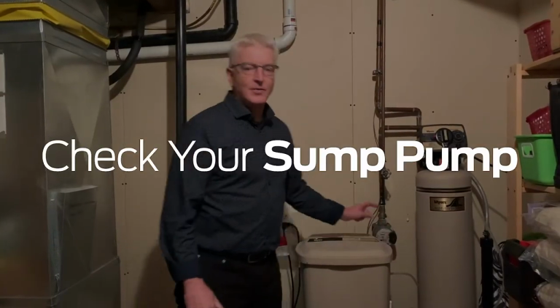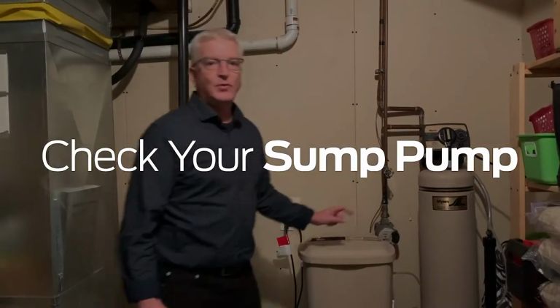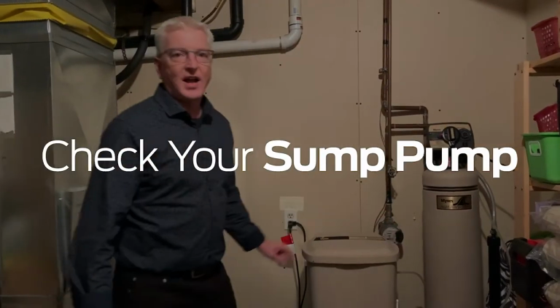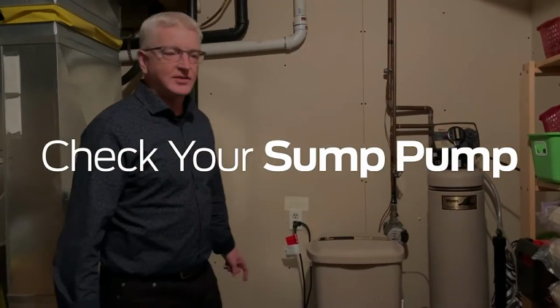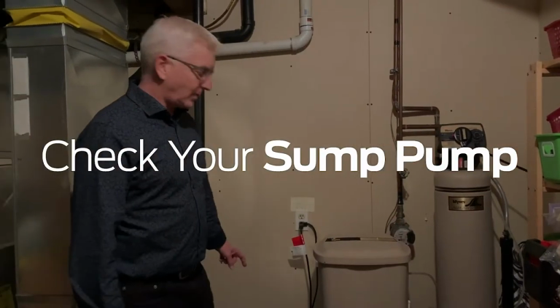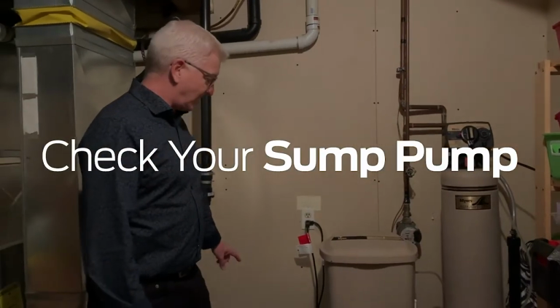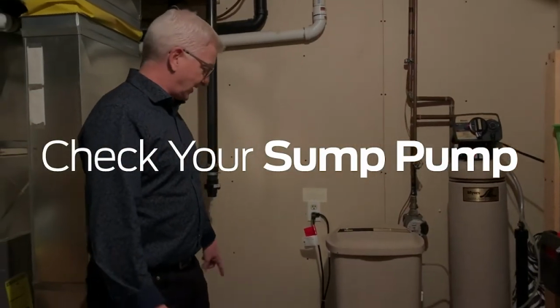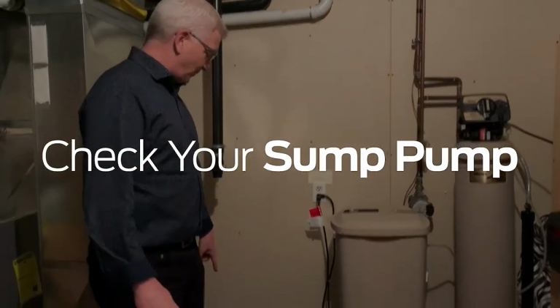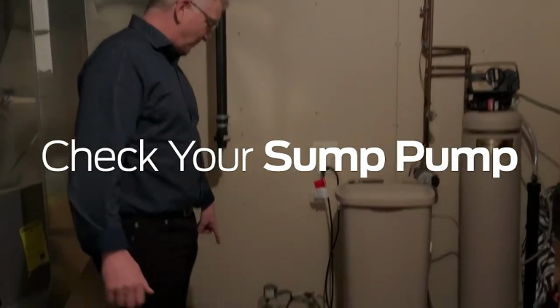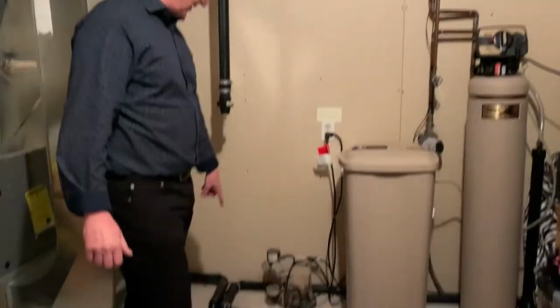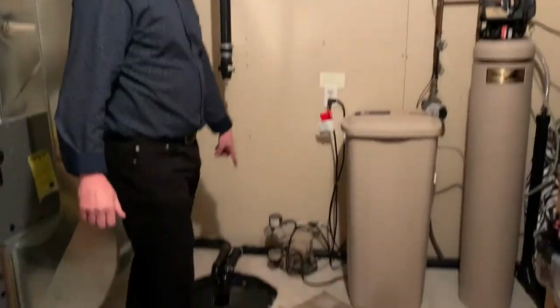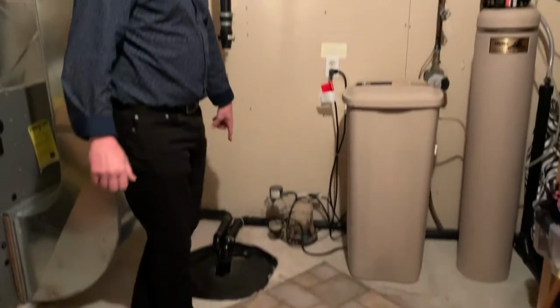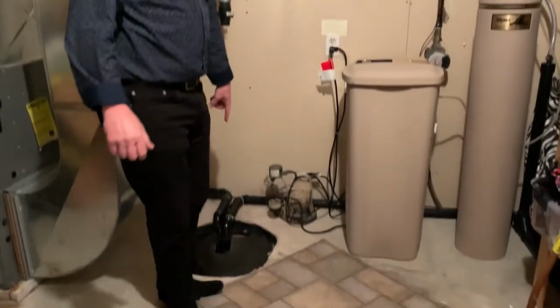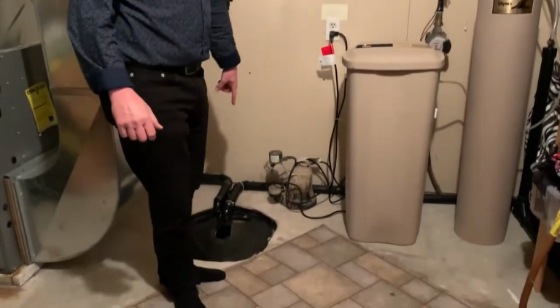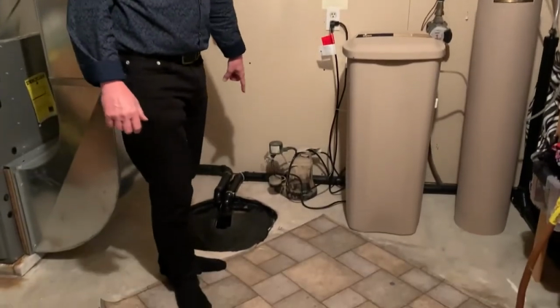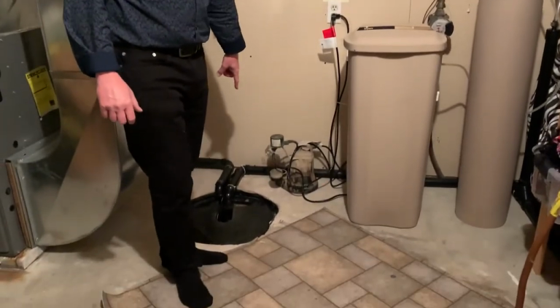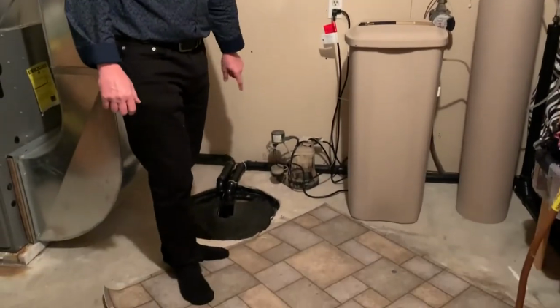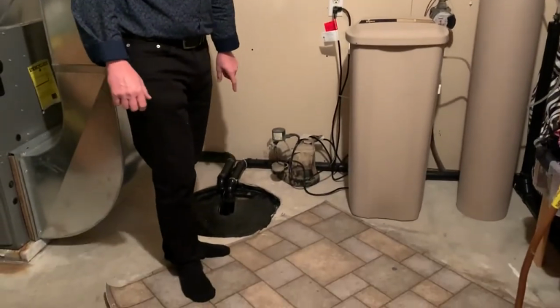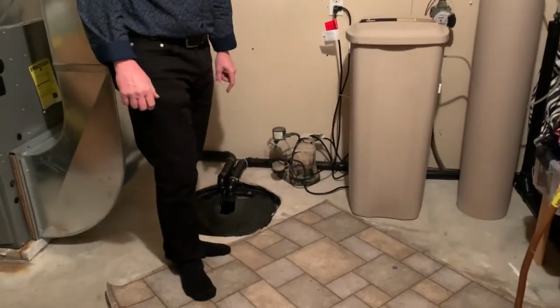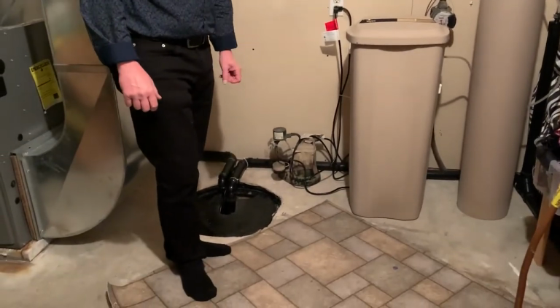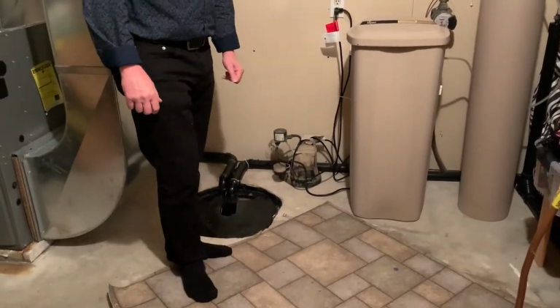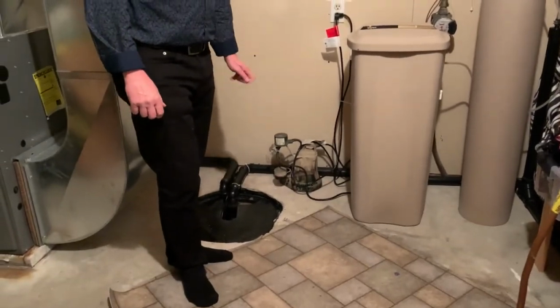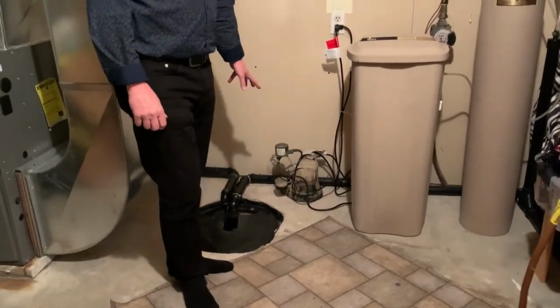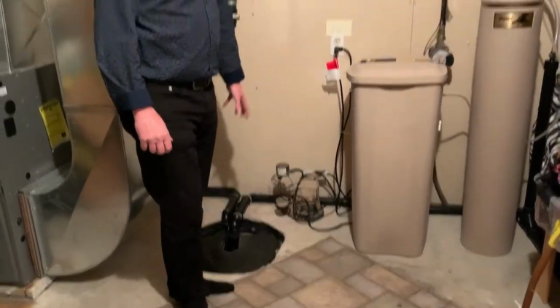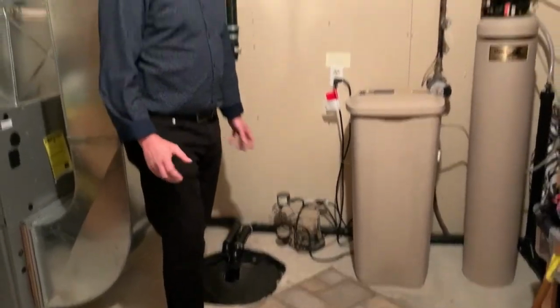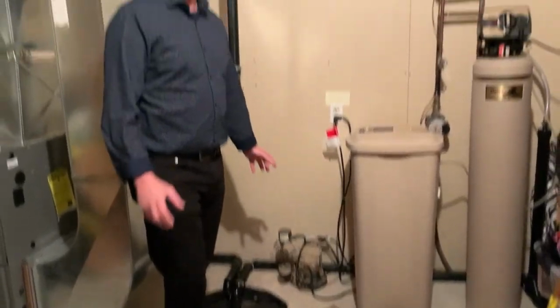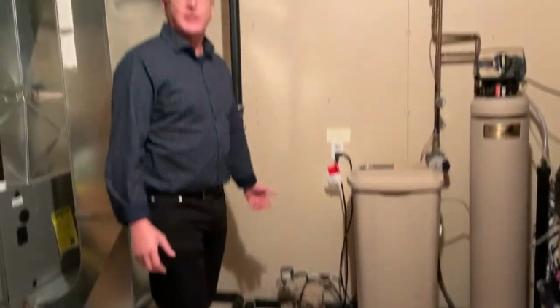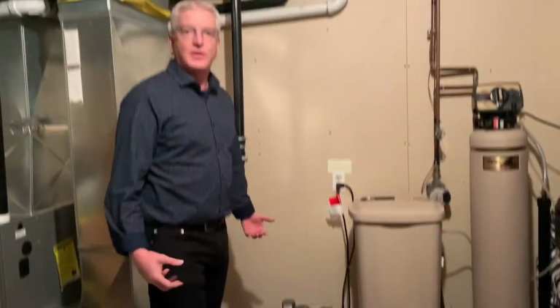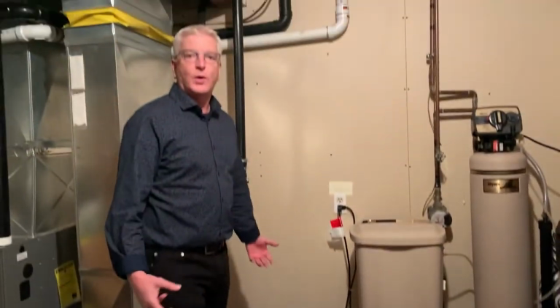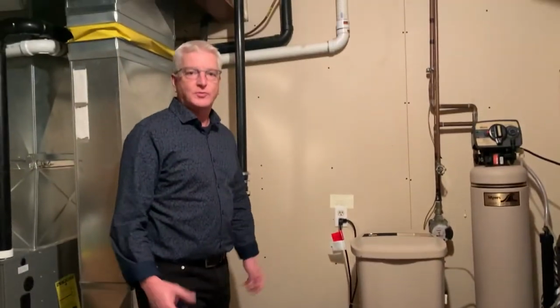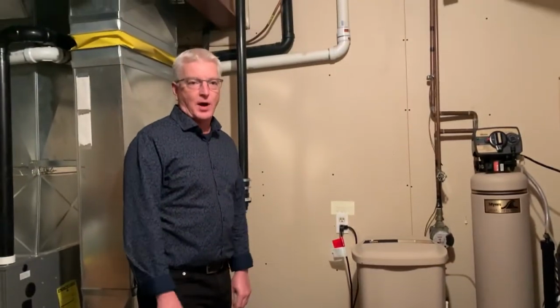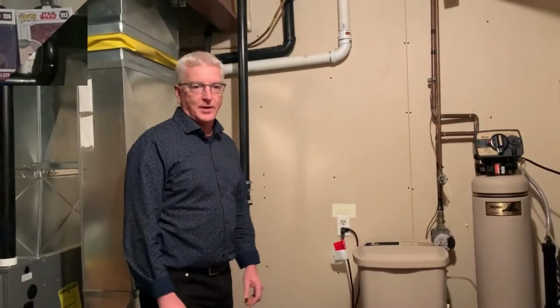Most houses will have a sump pump something like this or a sump pump hole. Just make sure that it works properly.